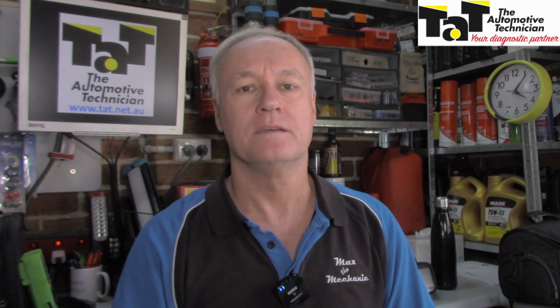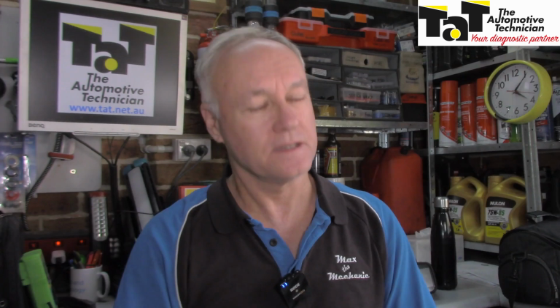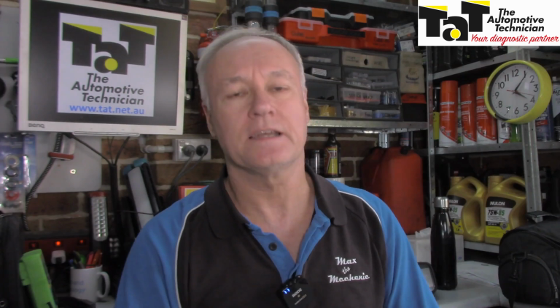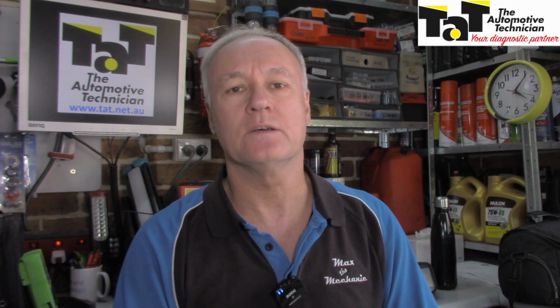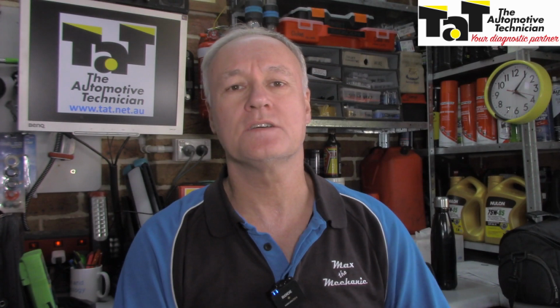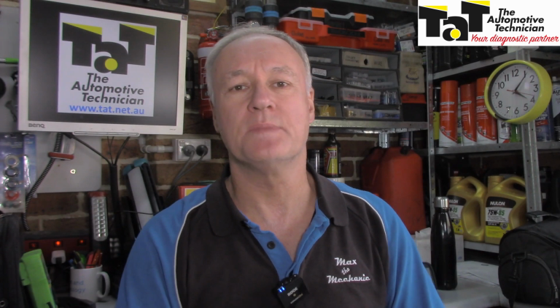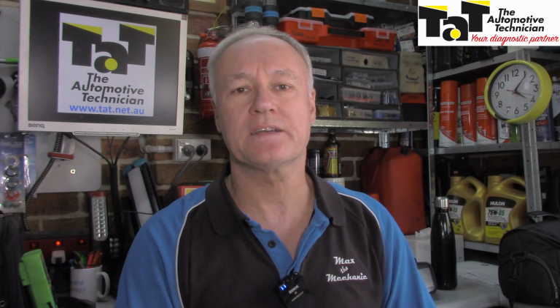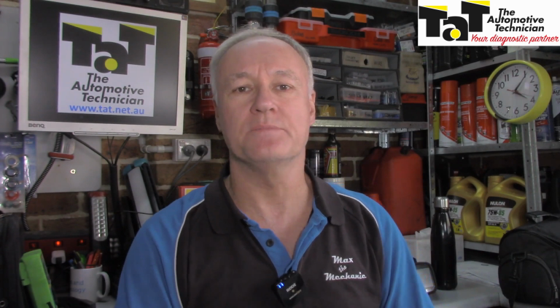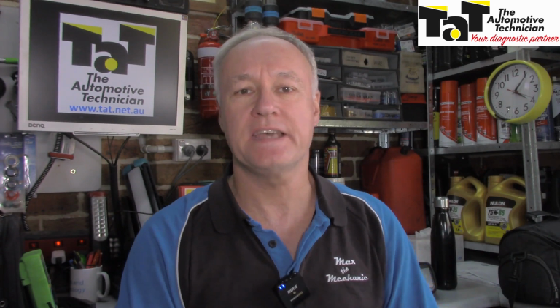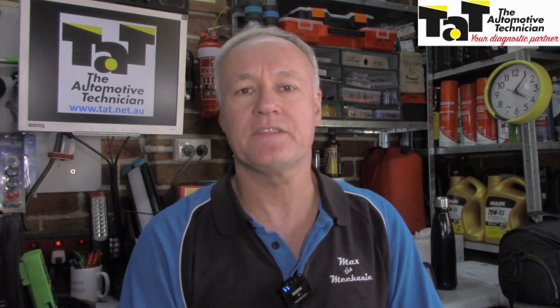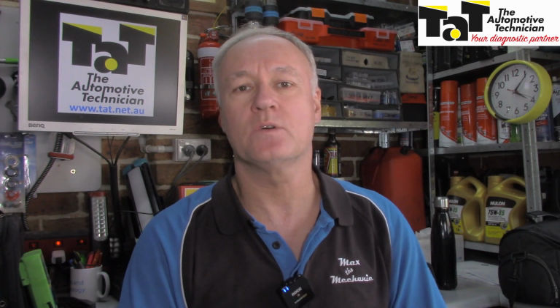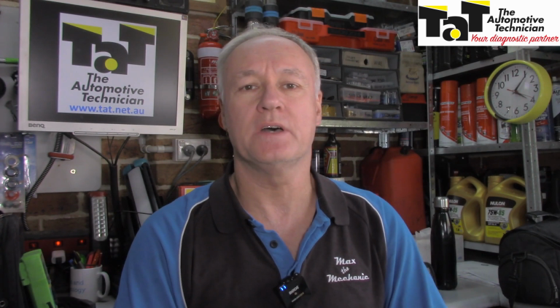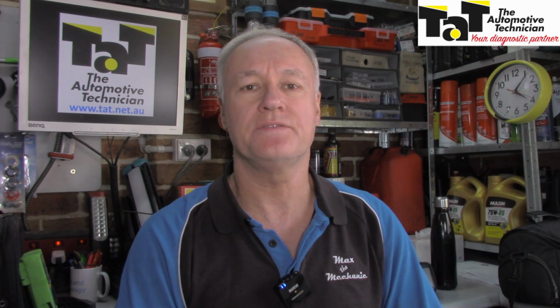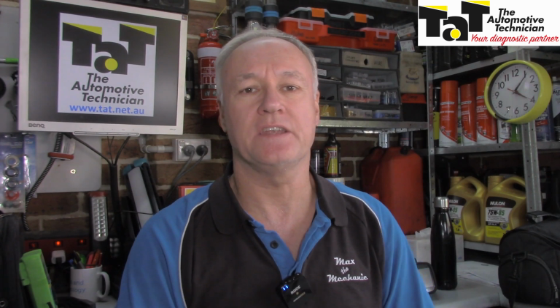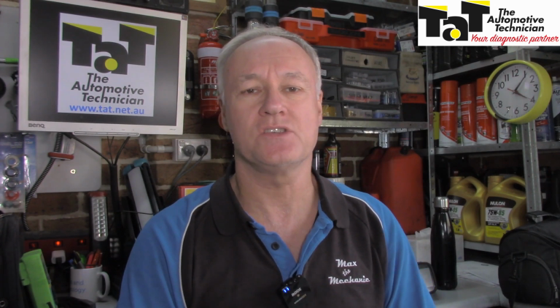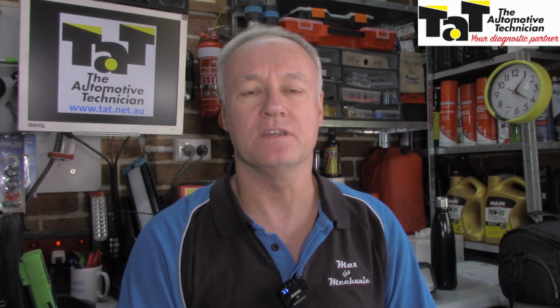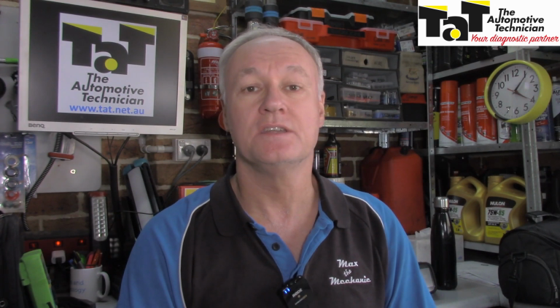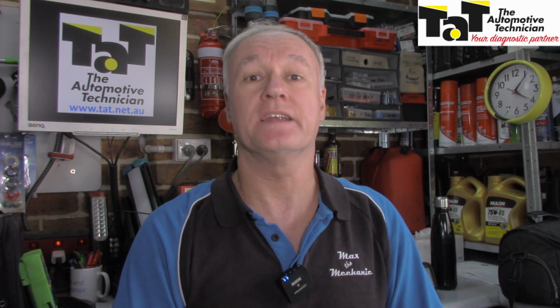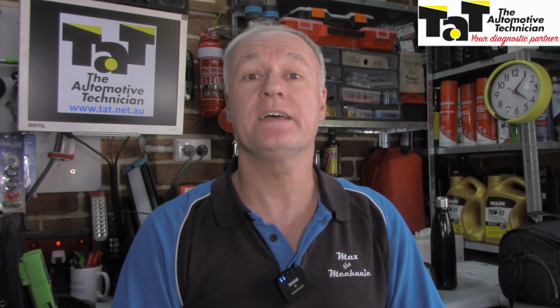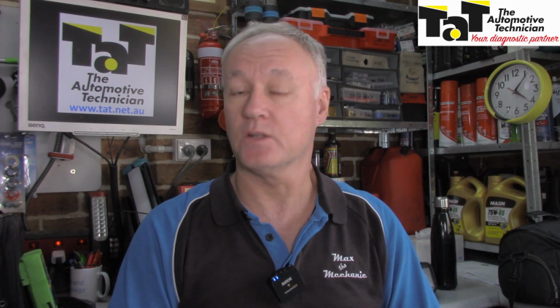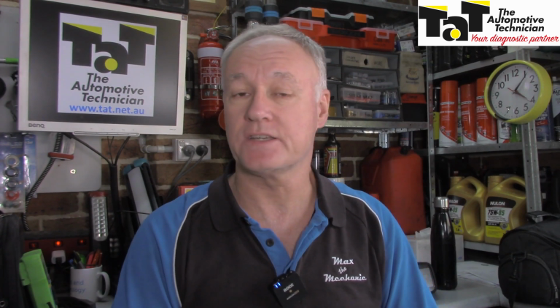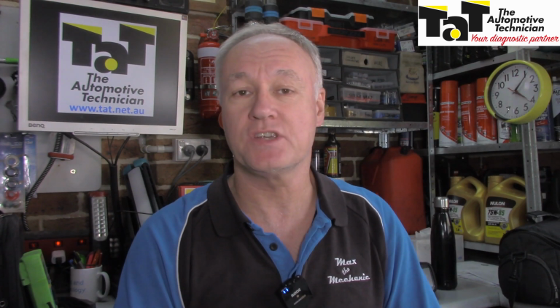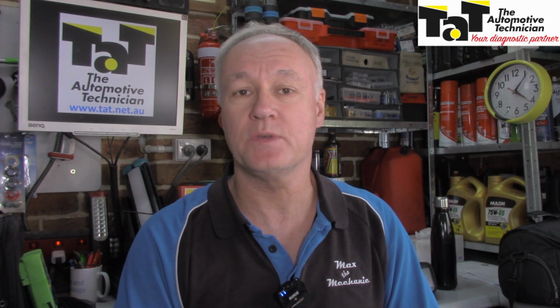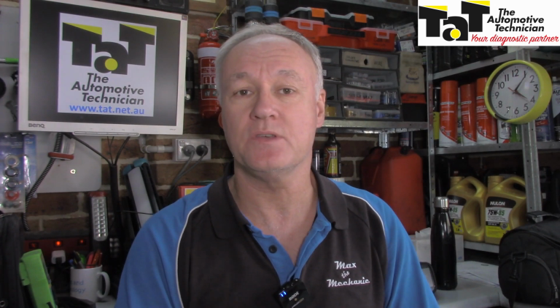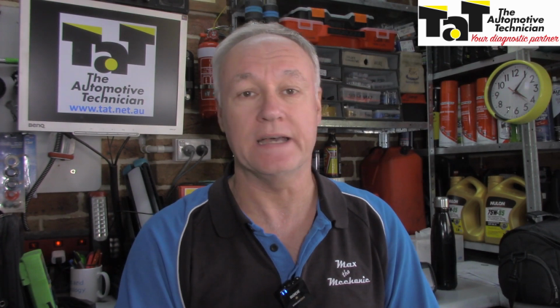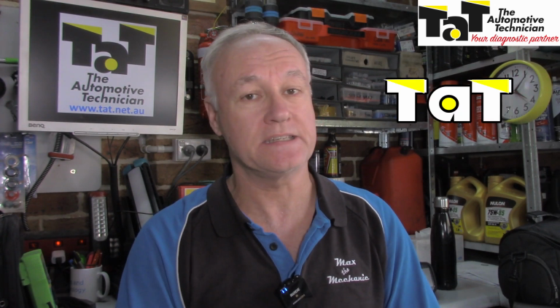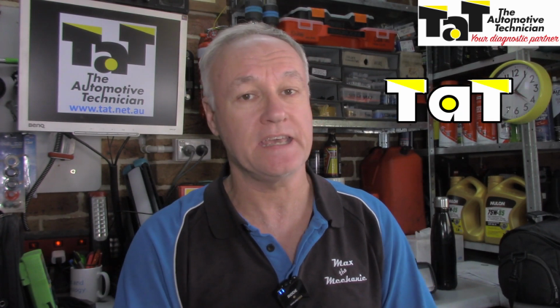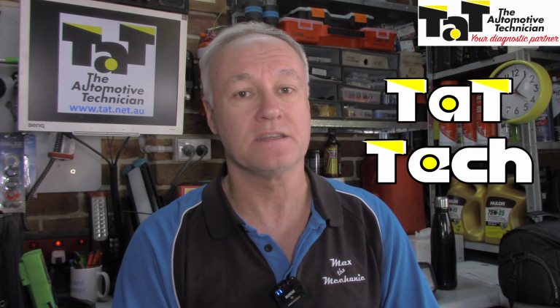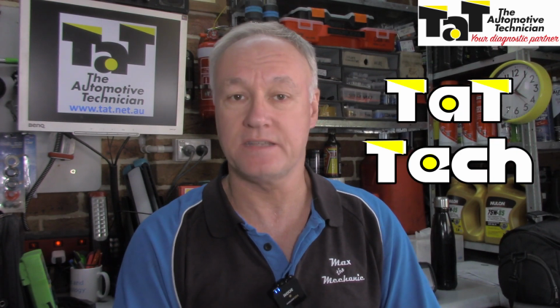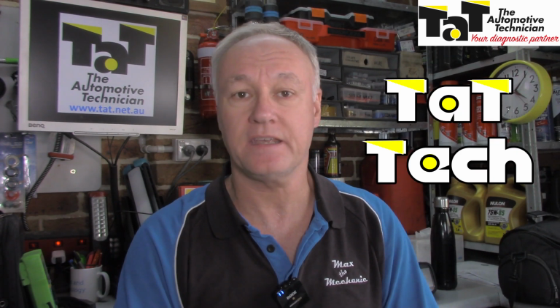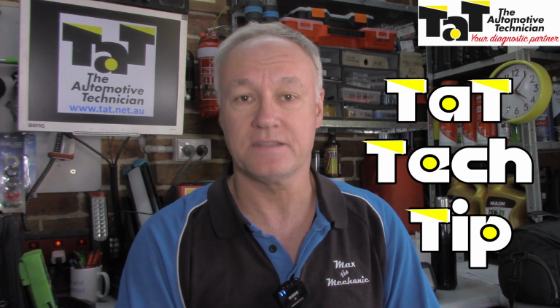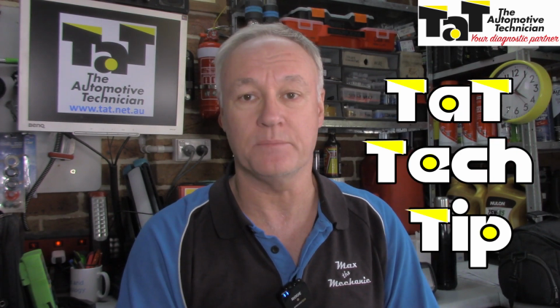G'day guys, Mark from TAT — The Automotive Technician. Today I'd like to share with you a TAT Tech Tip.